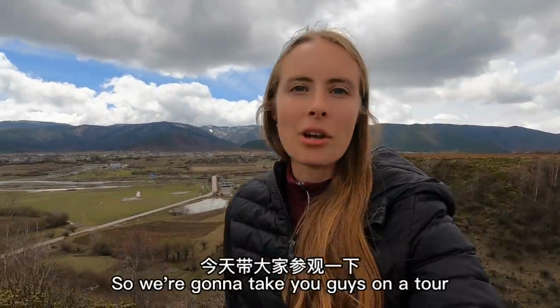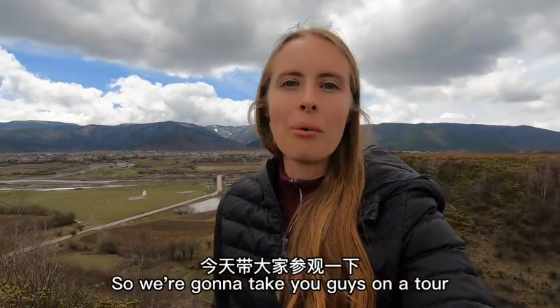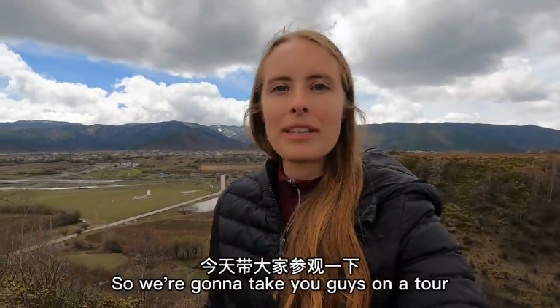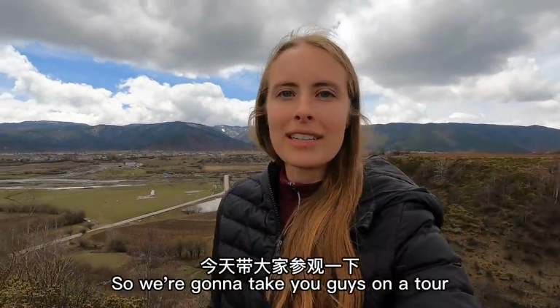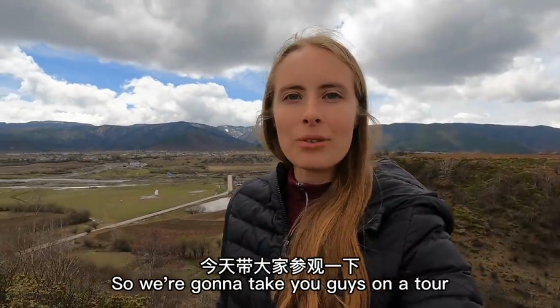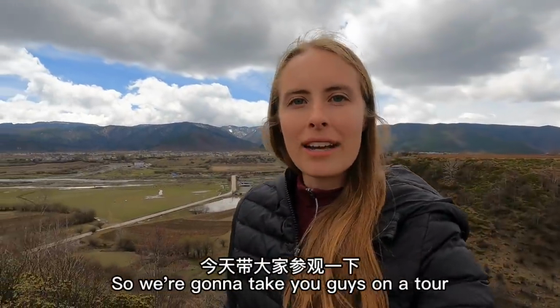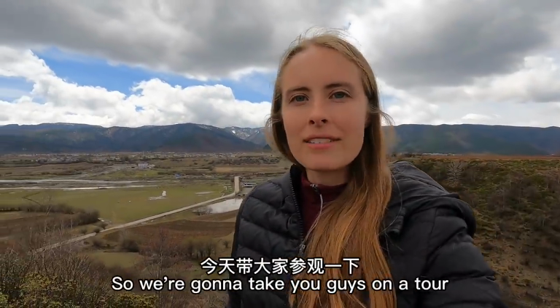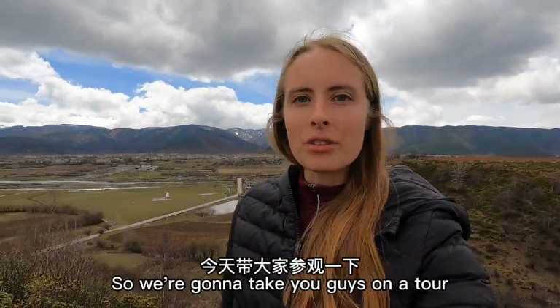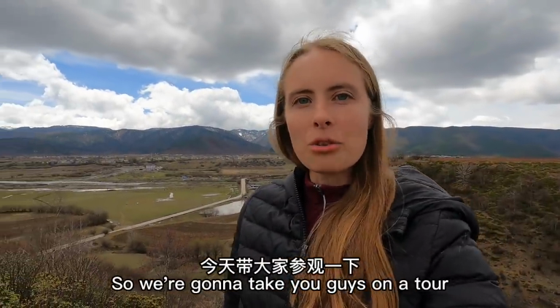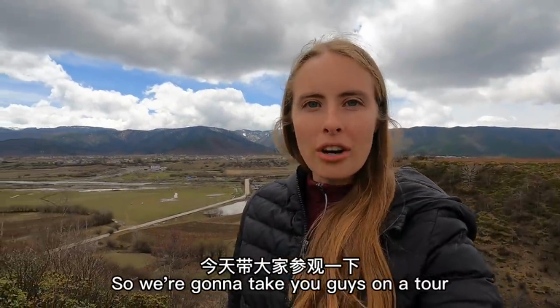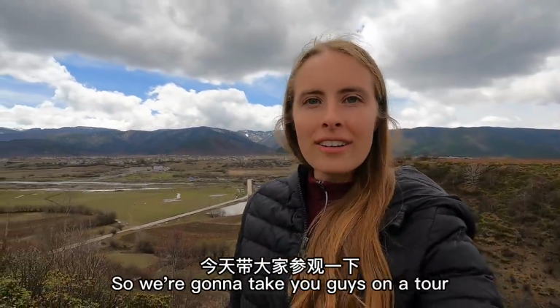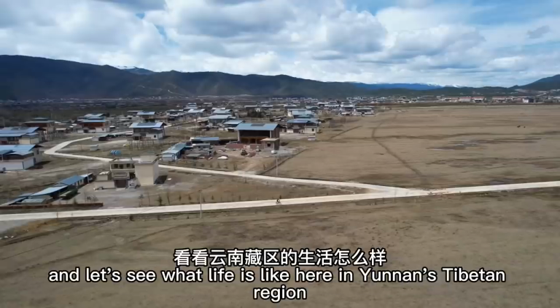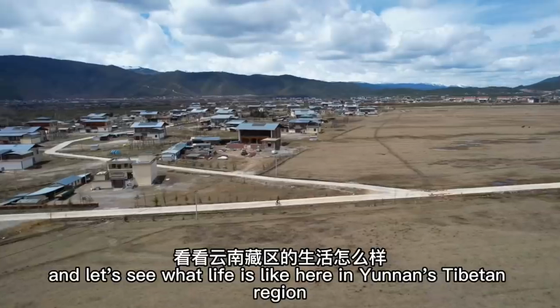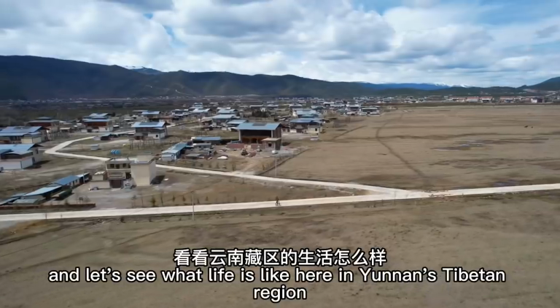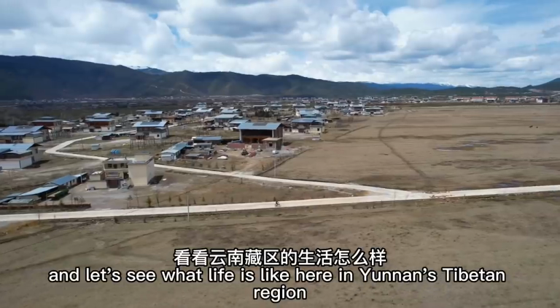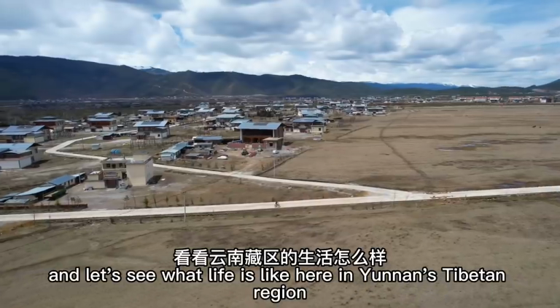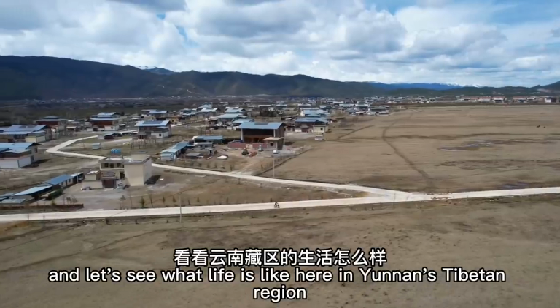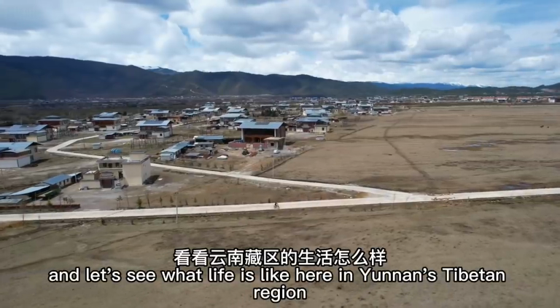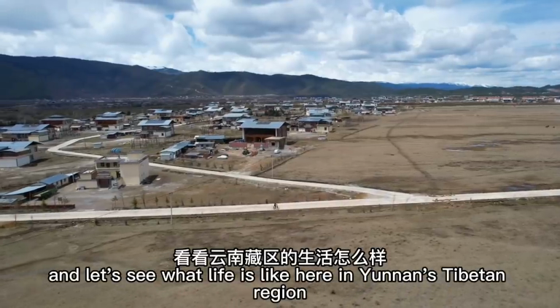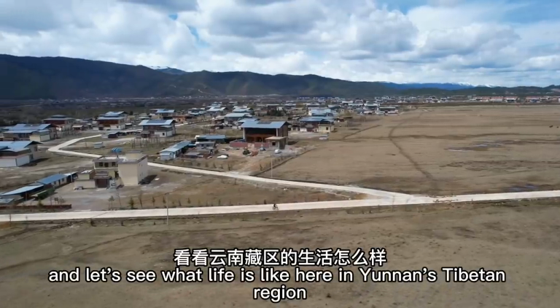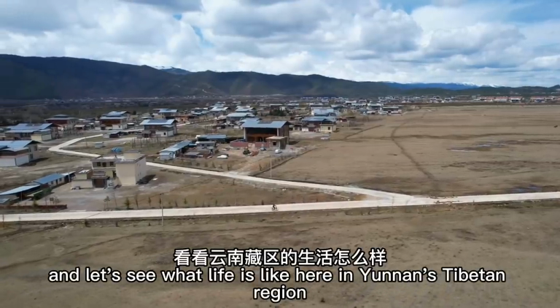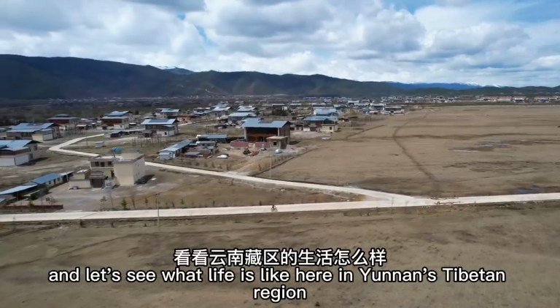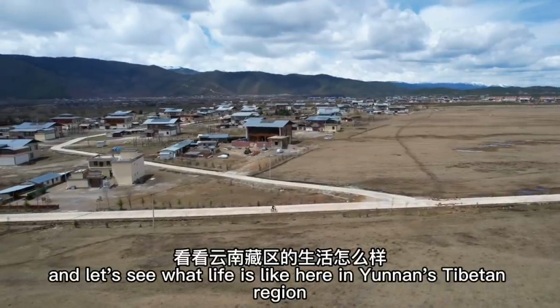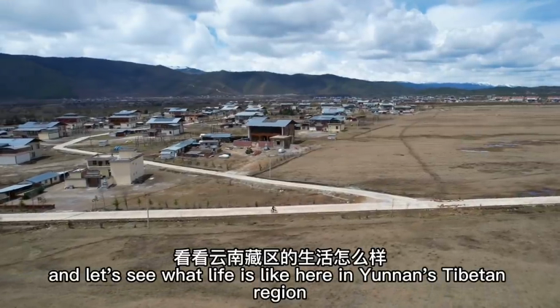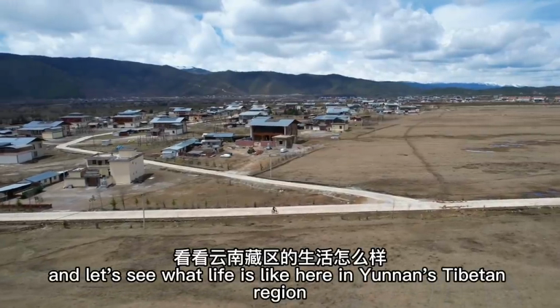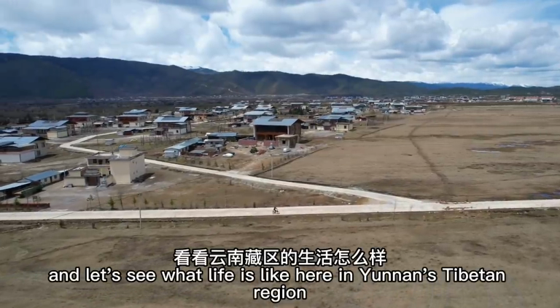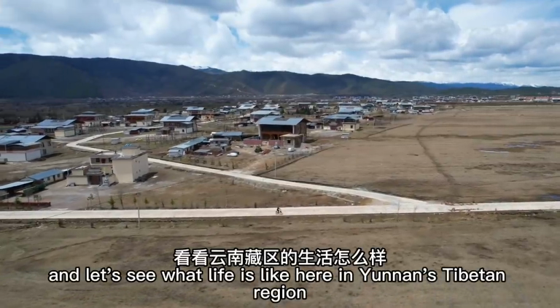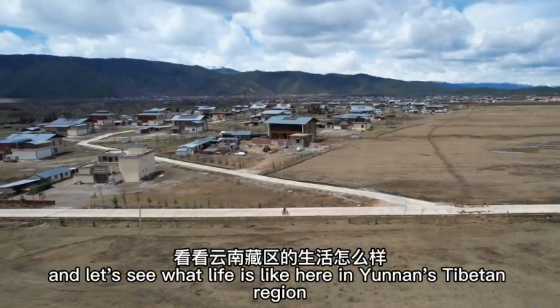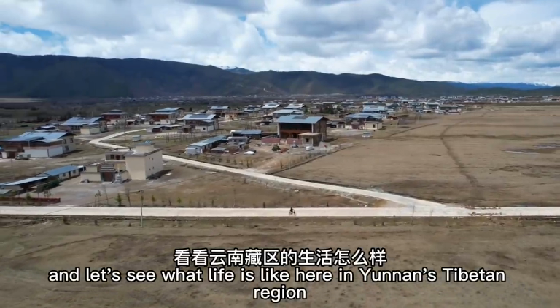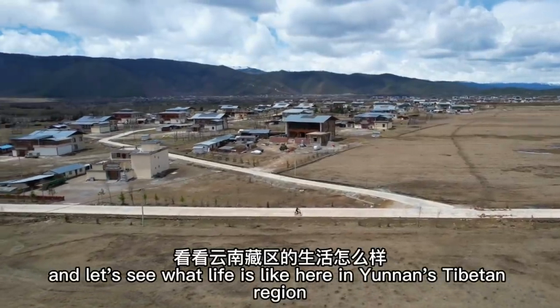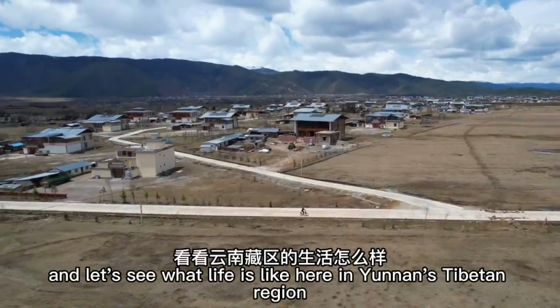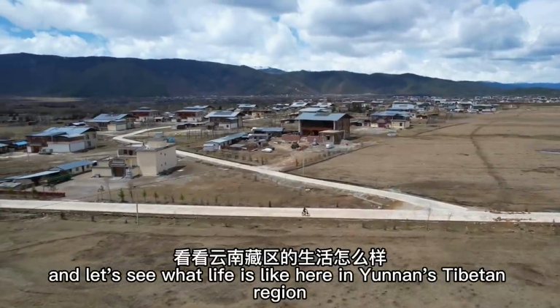So we're gonna take you guys on a tour and let's see what life is like here in Yunnan's Tibetan region.